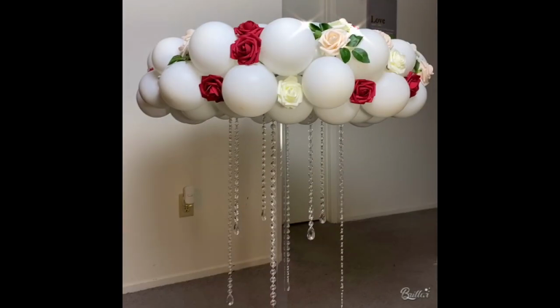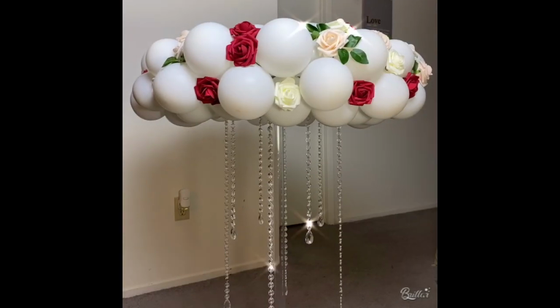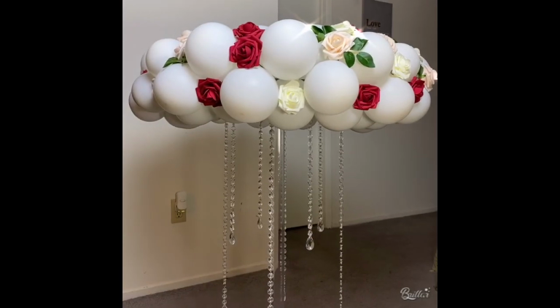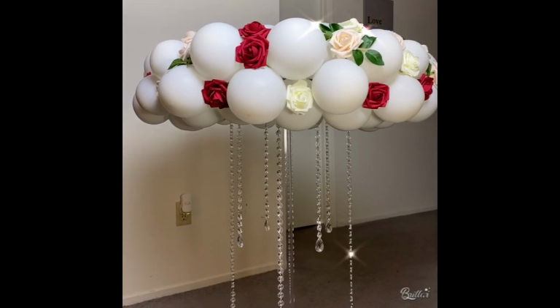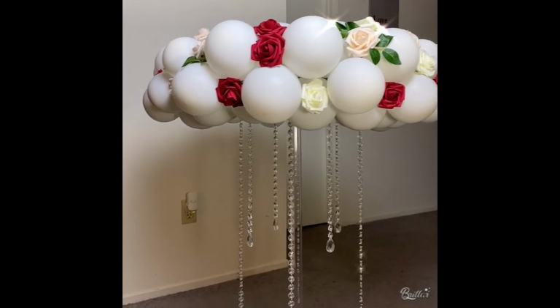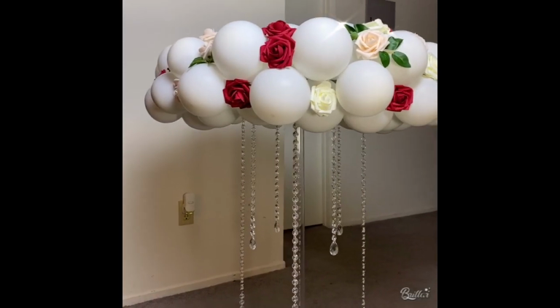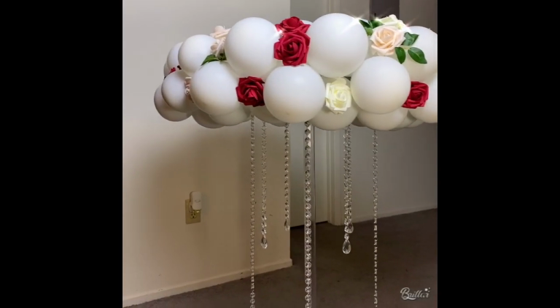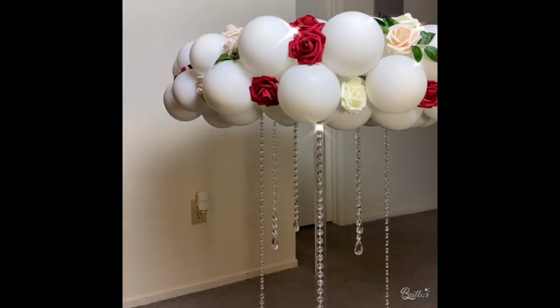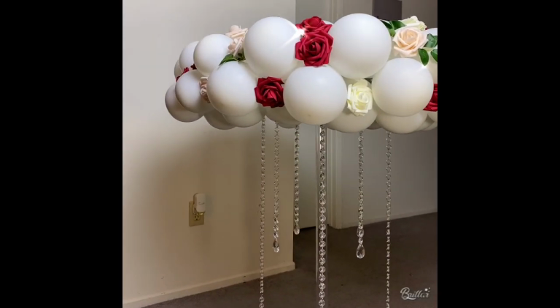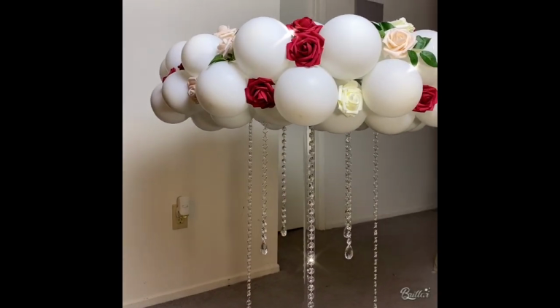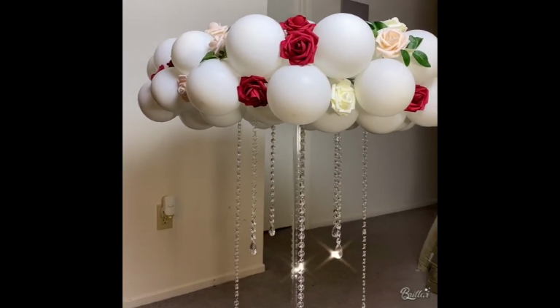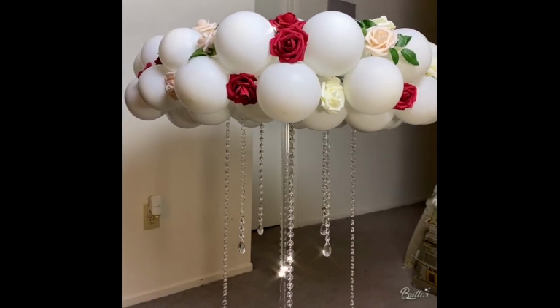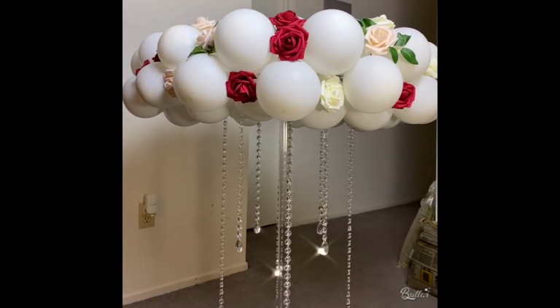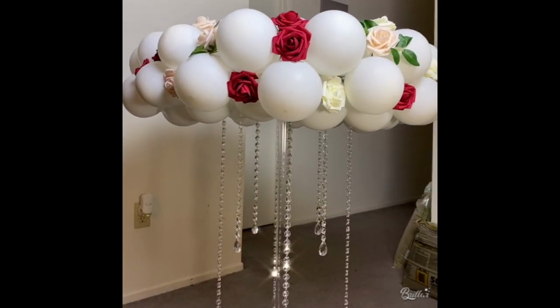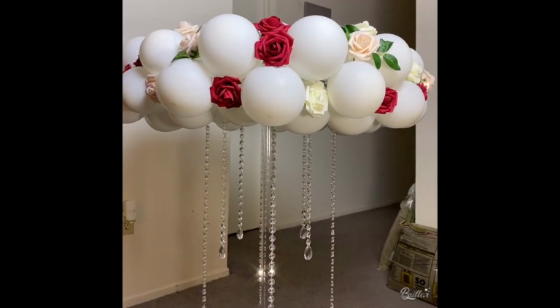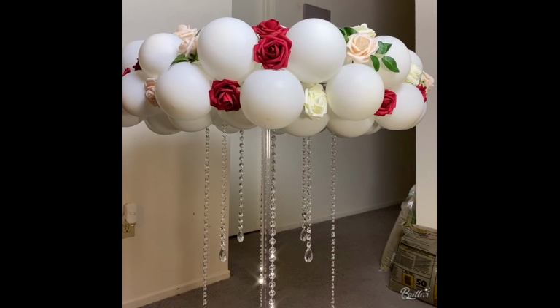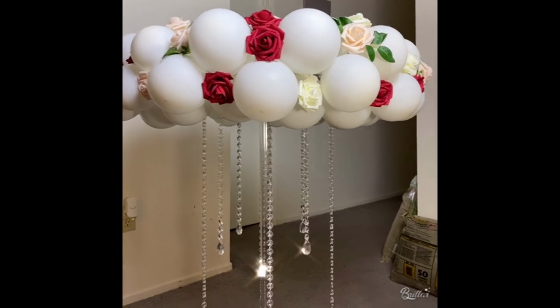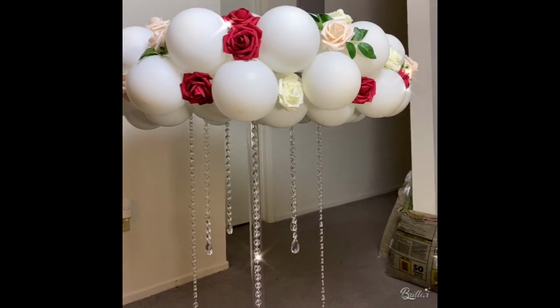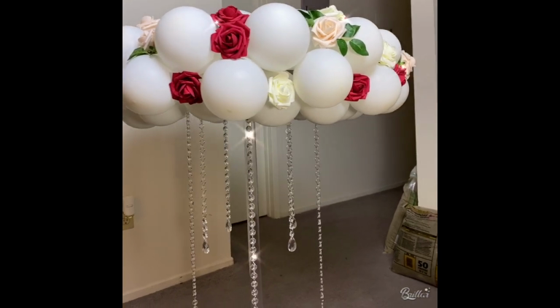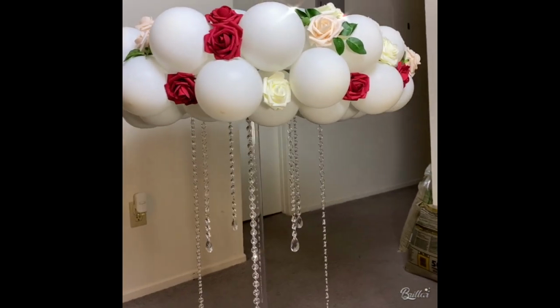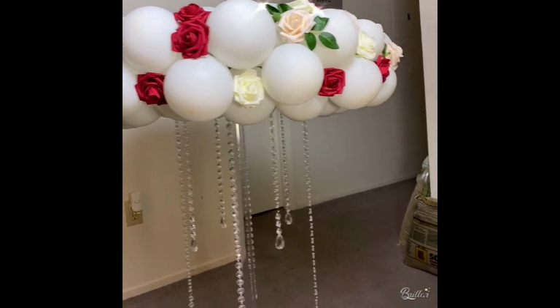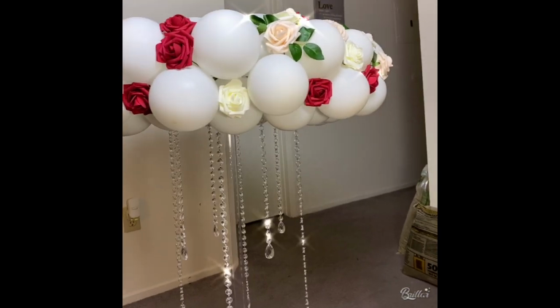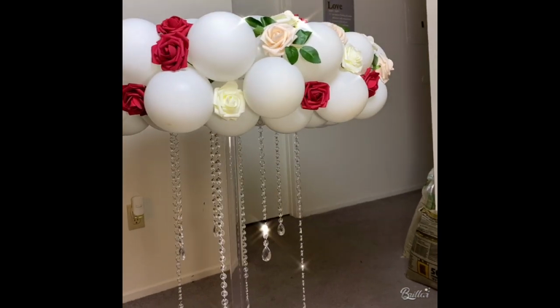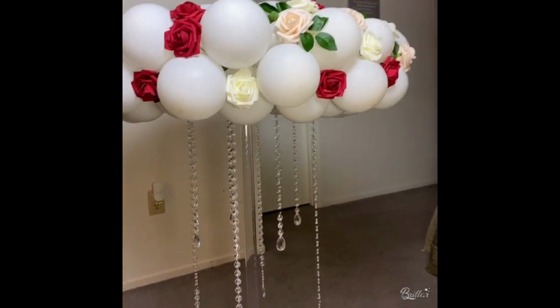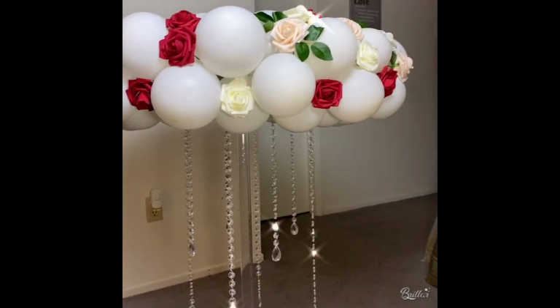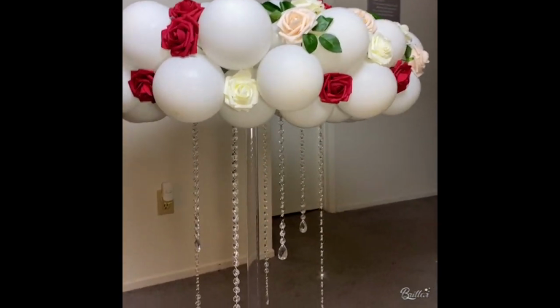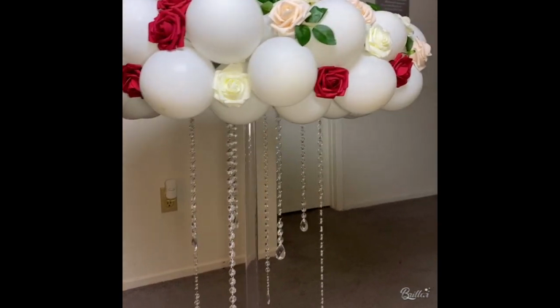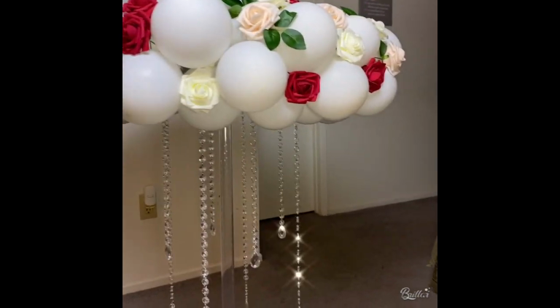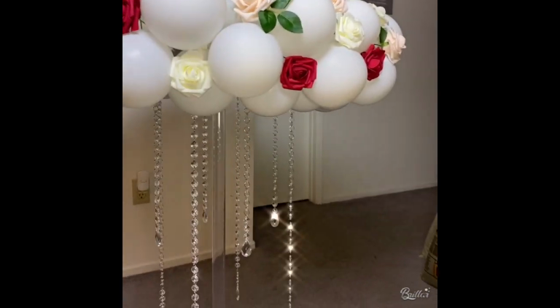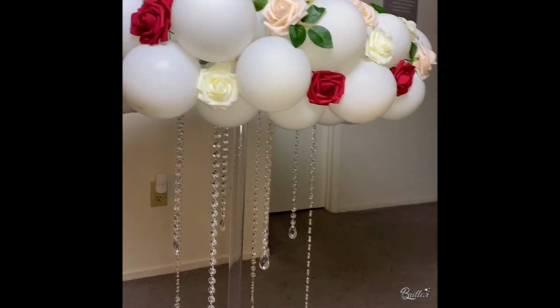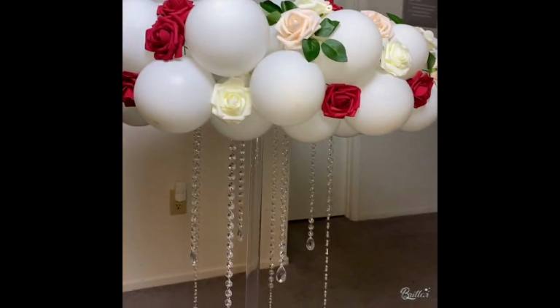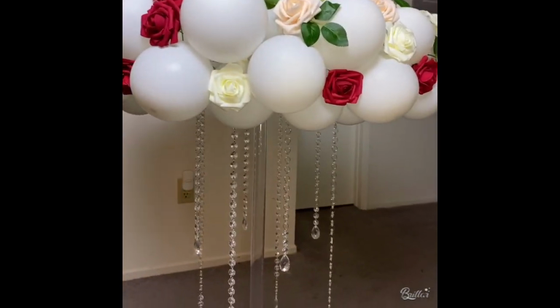I decided to go ahead and do it with roses as well, just to give you guys a feel of how that will look.